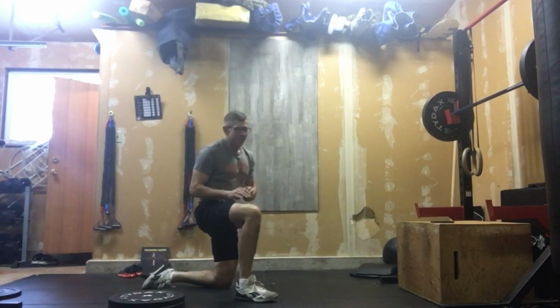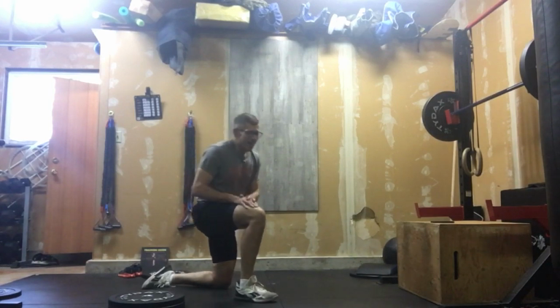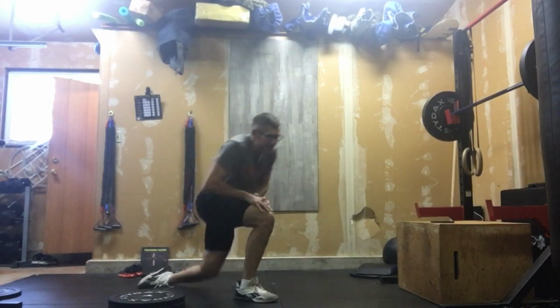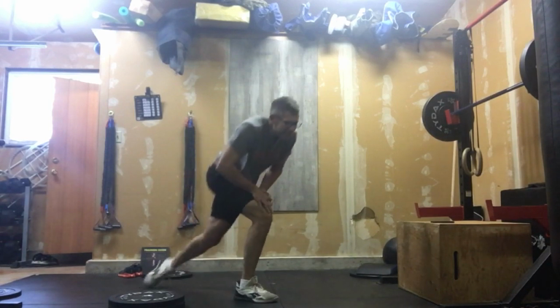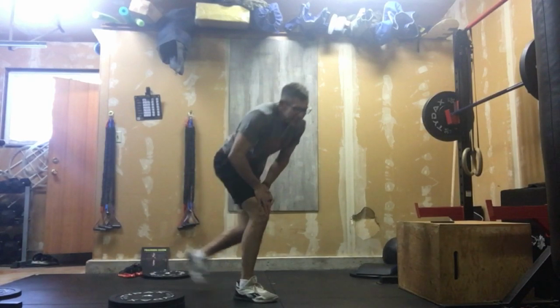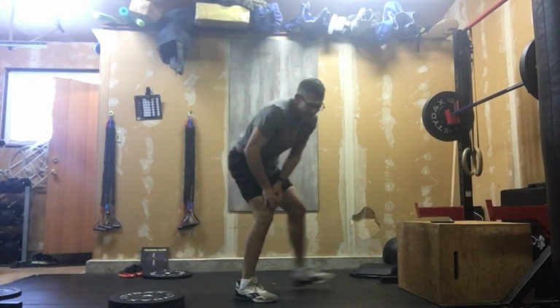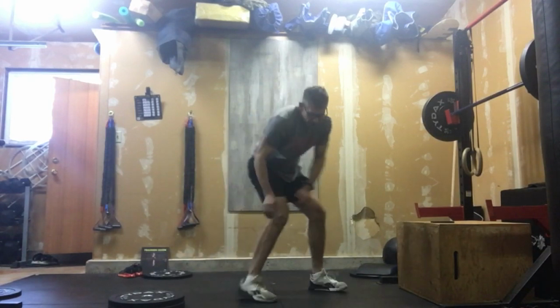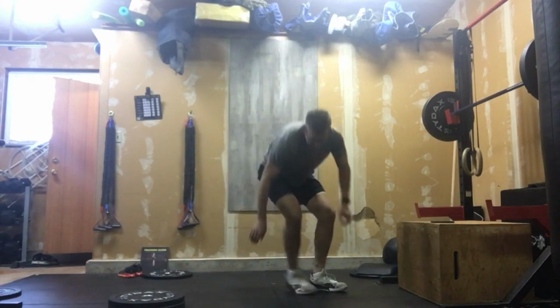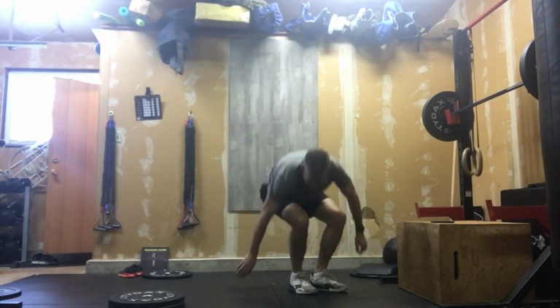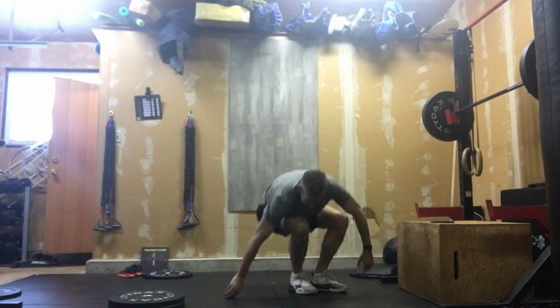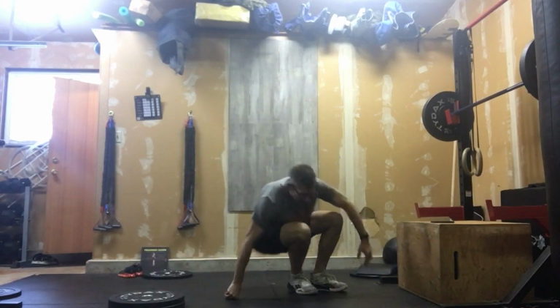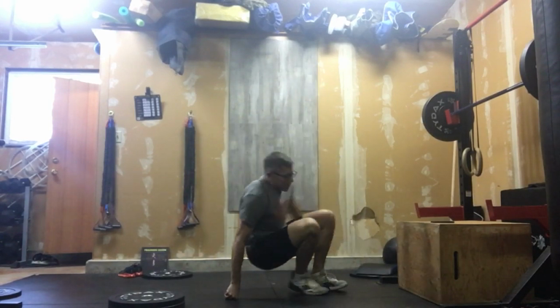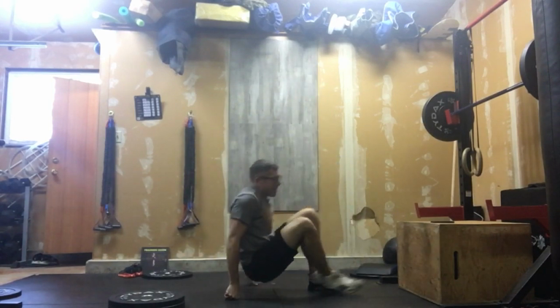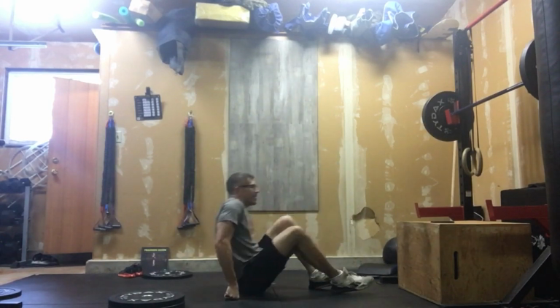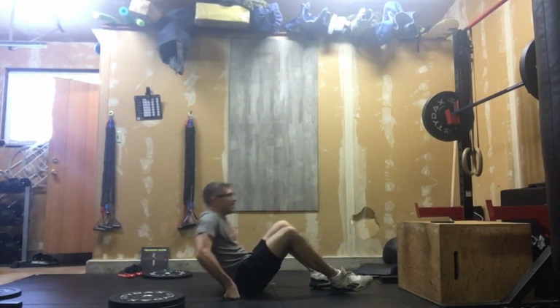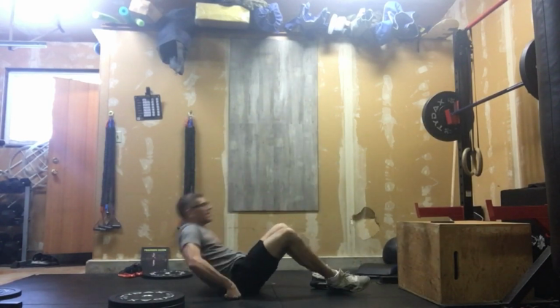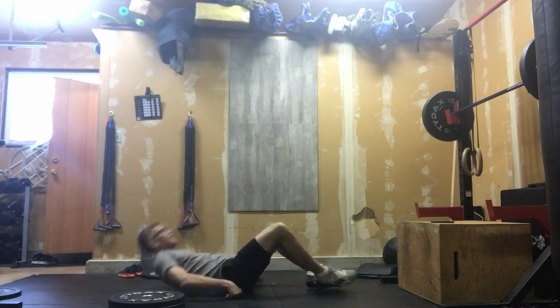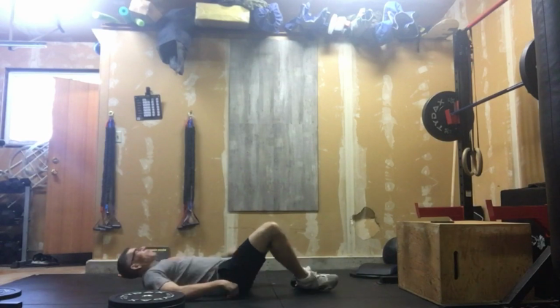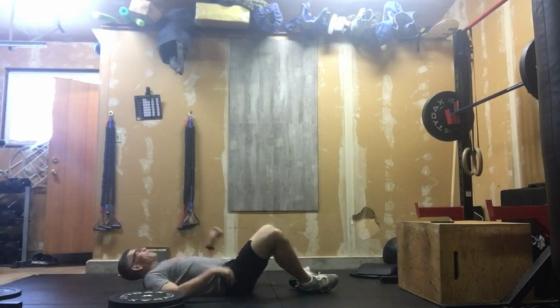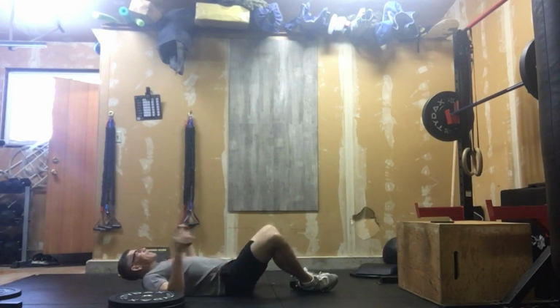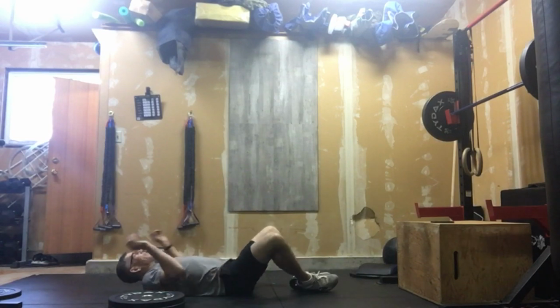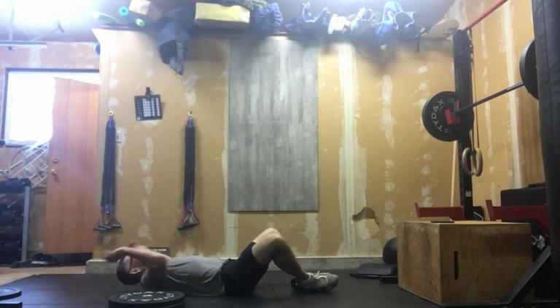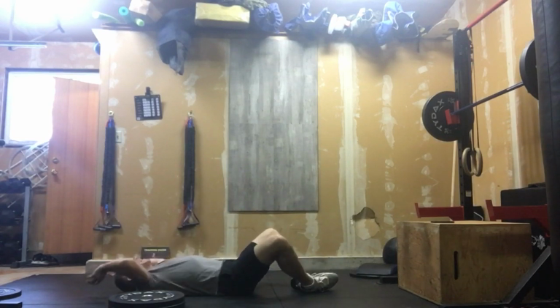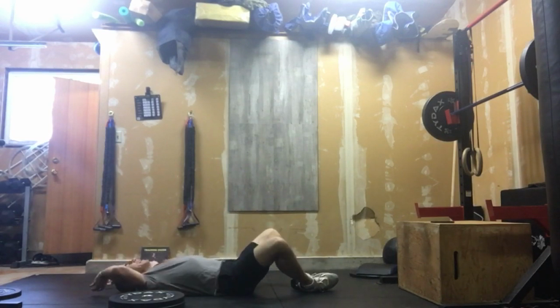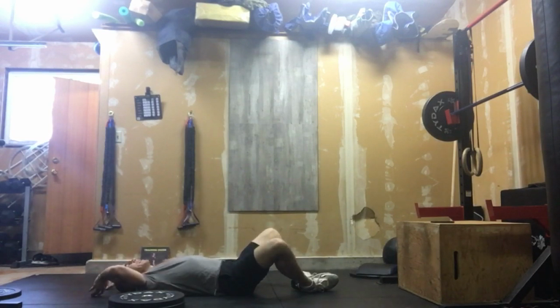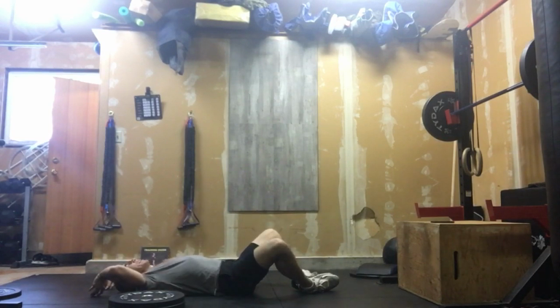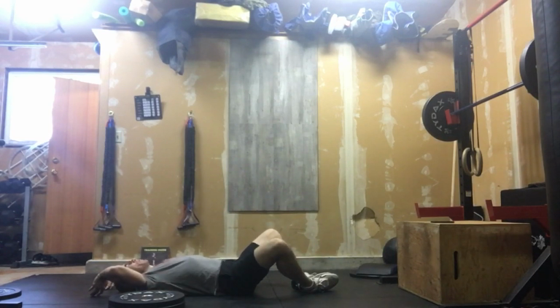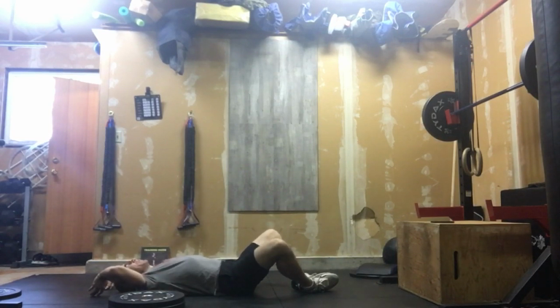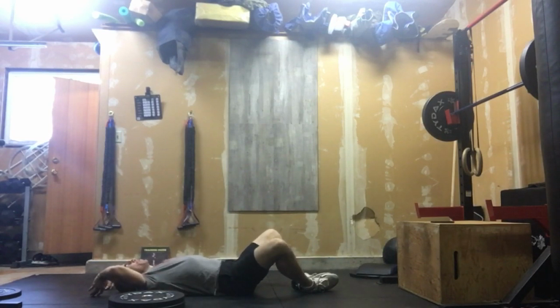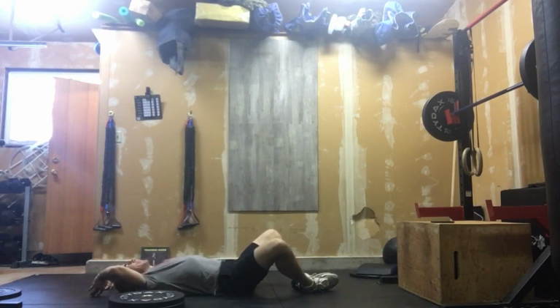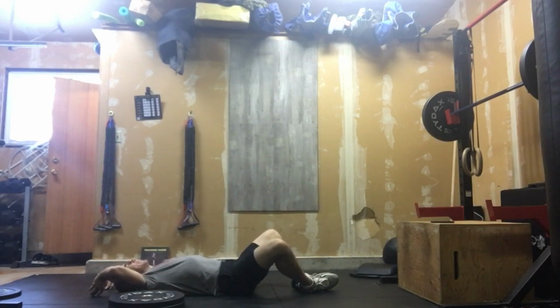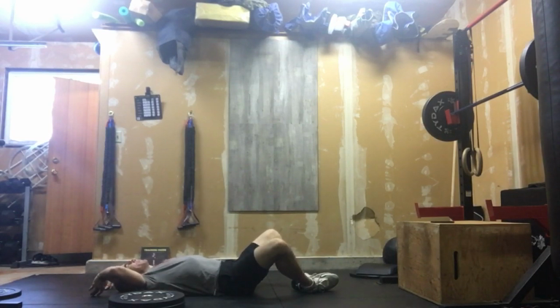After that, we get down to the ground — feet are together — and we're doing 20 sit-ups.